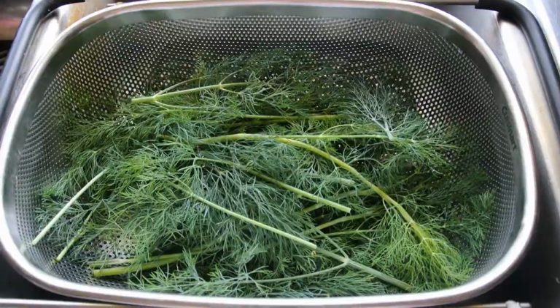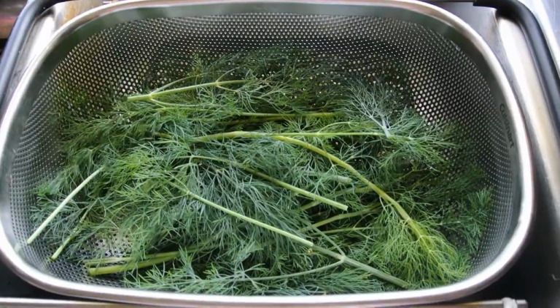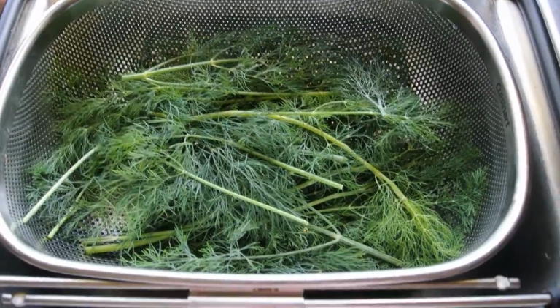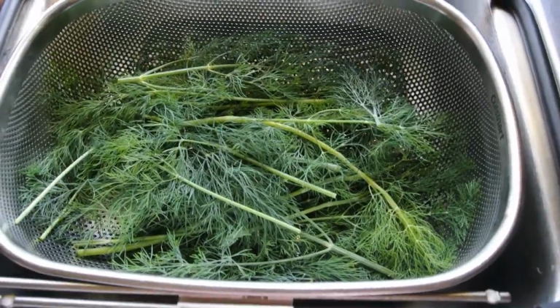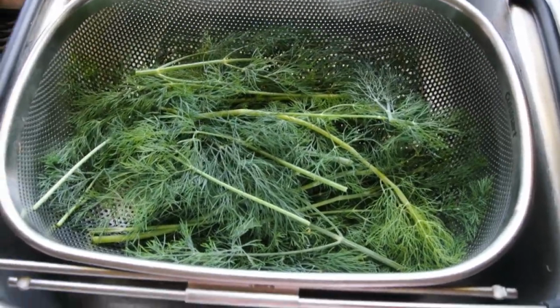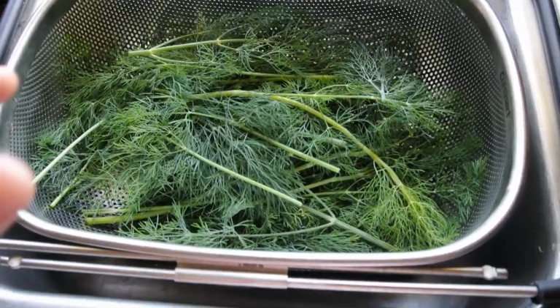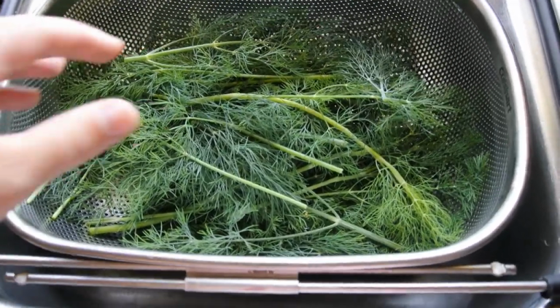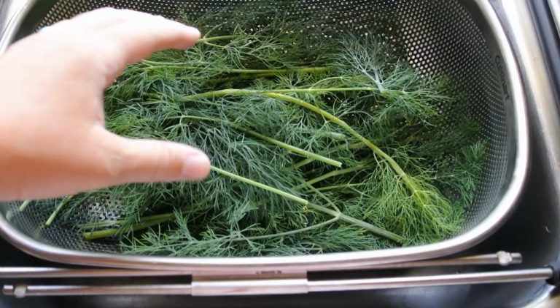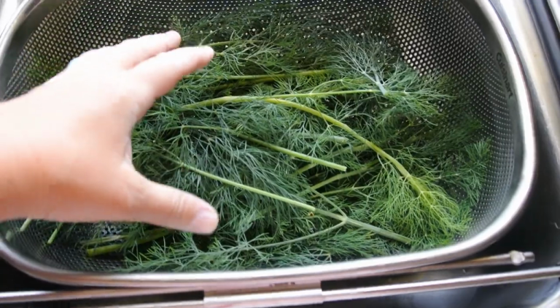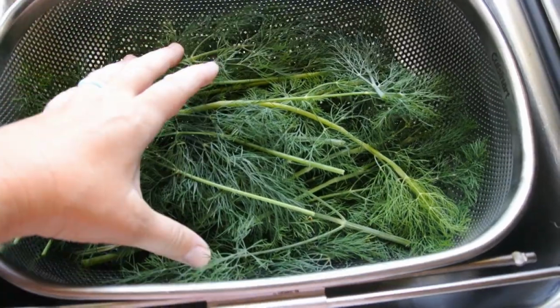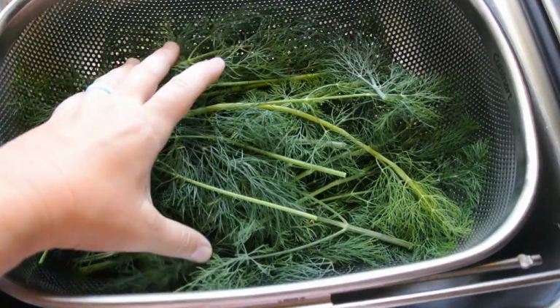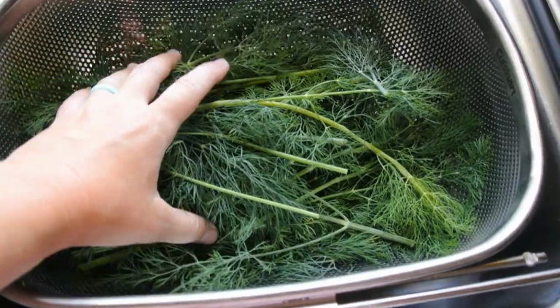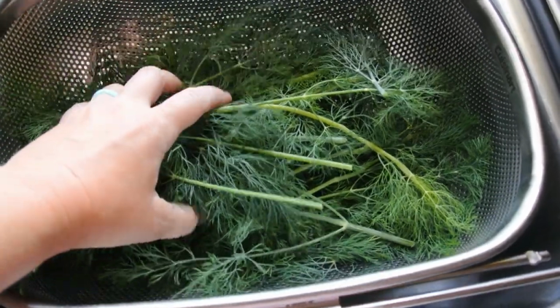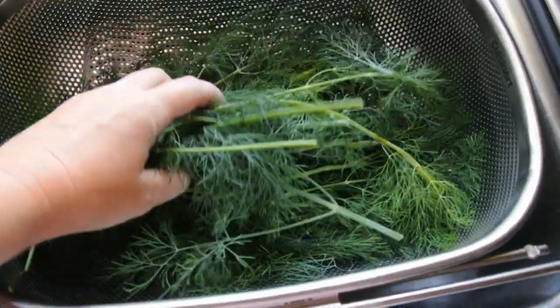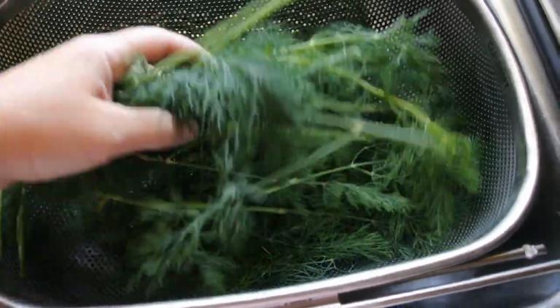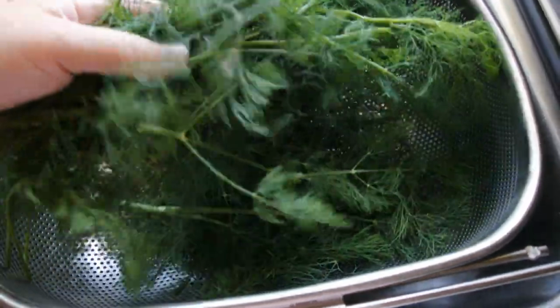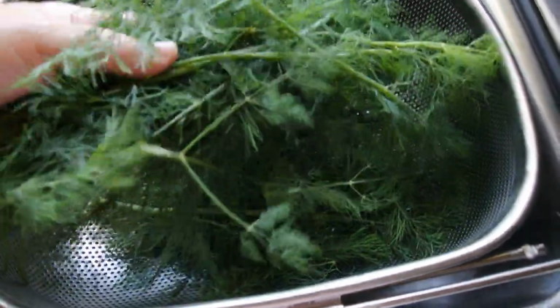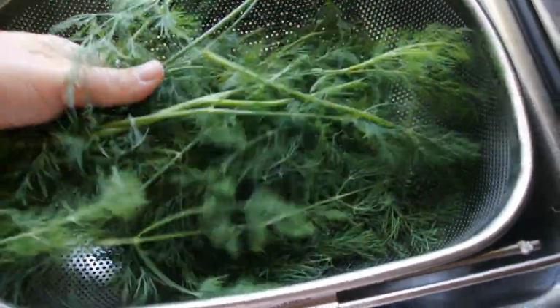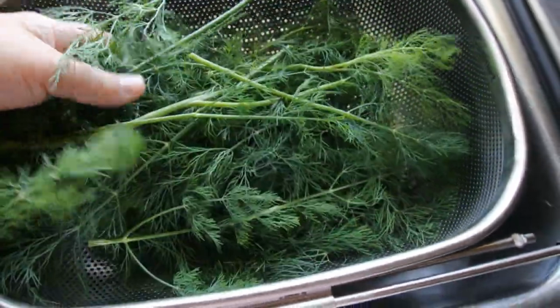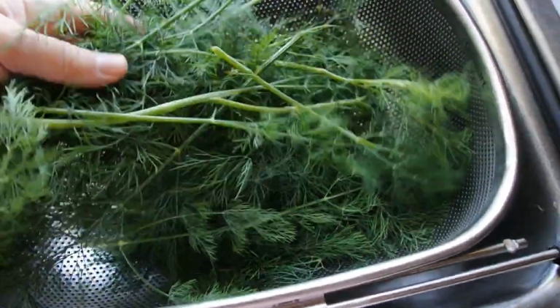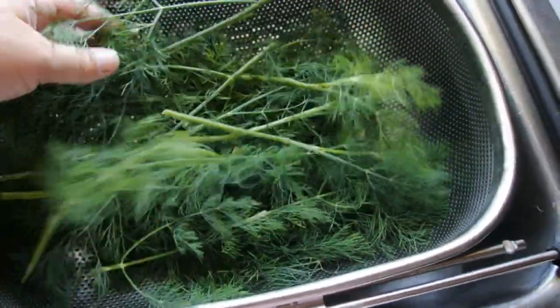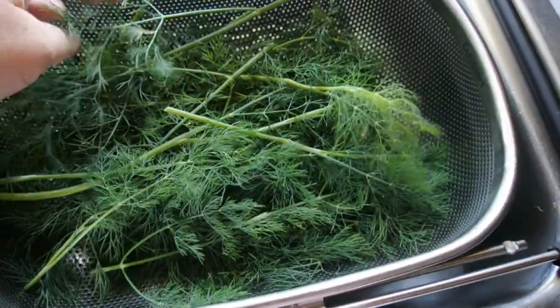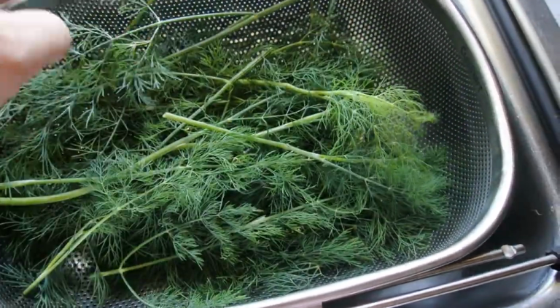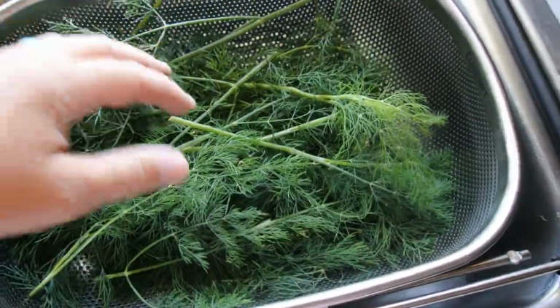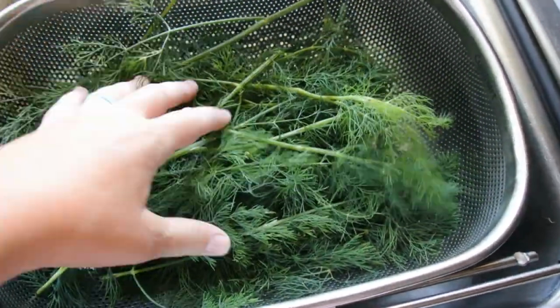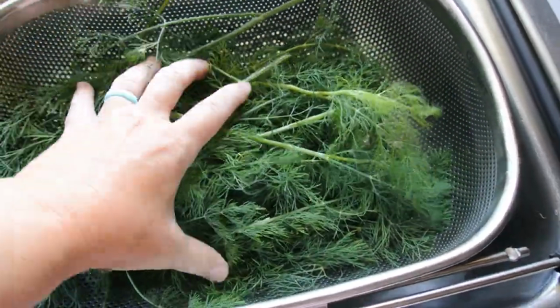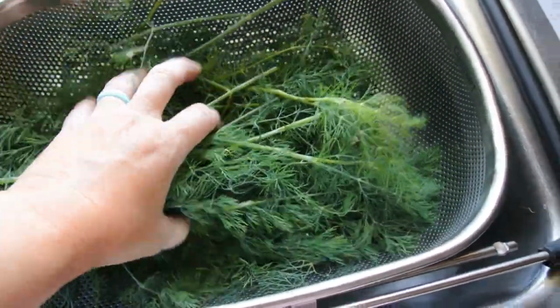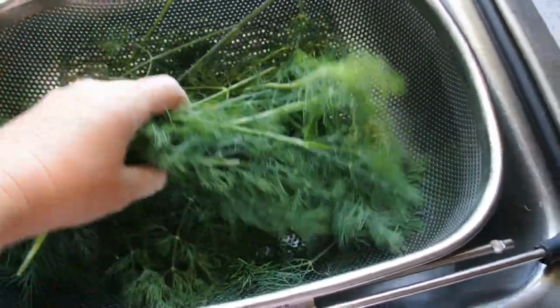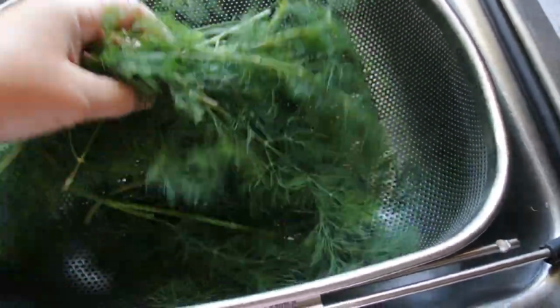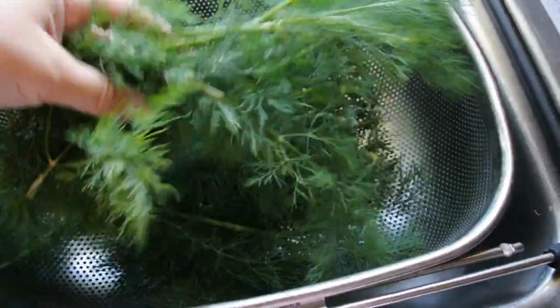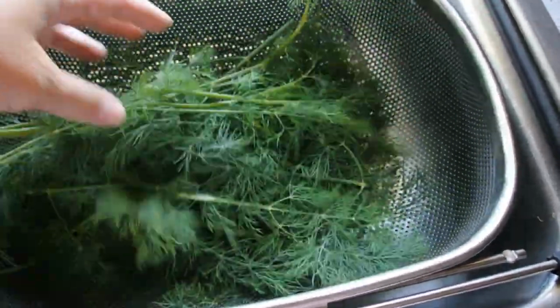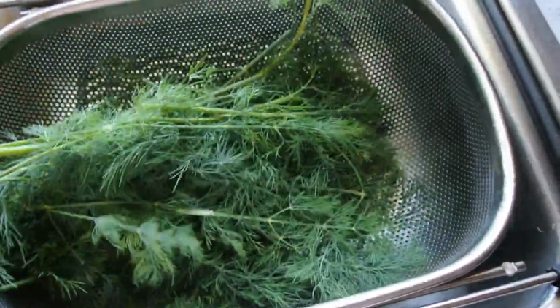Once you have harvested the amount of dill that you want, you want to rinse these off and wash them really well.